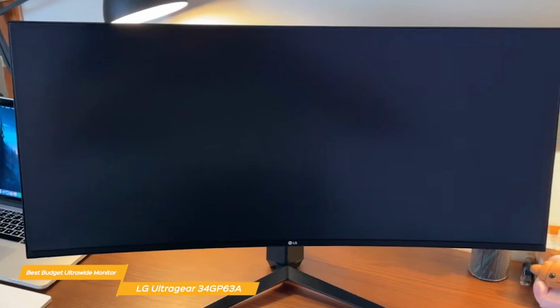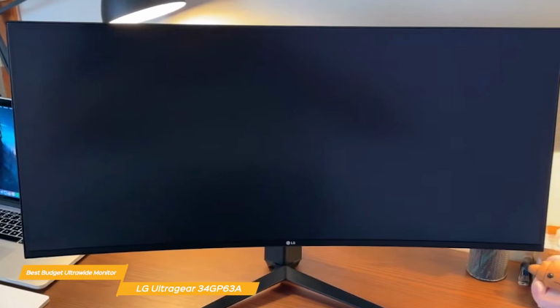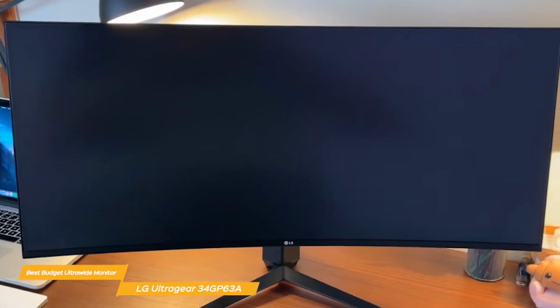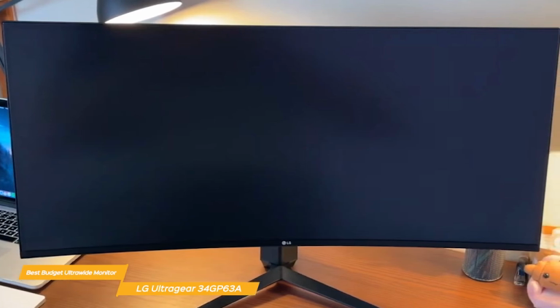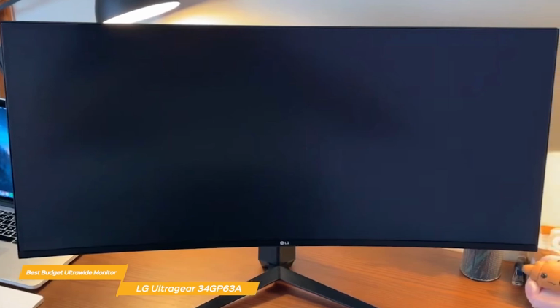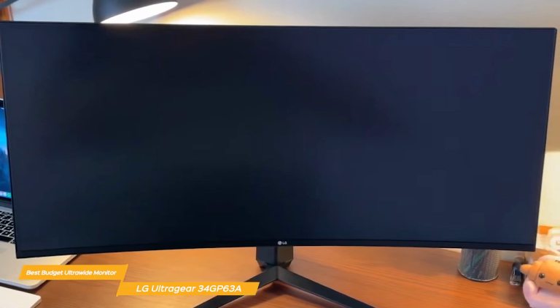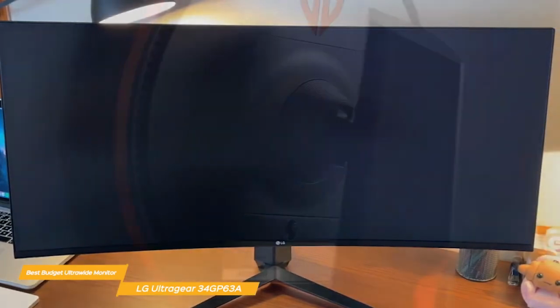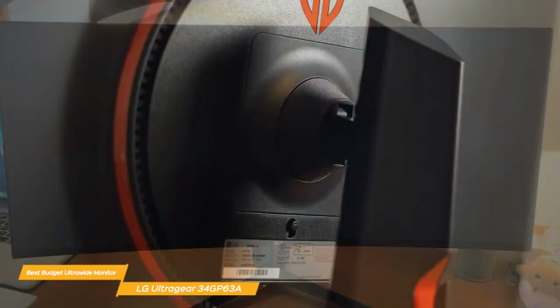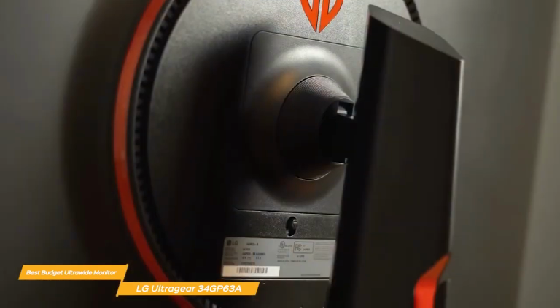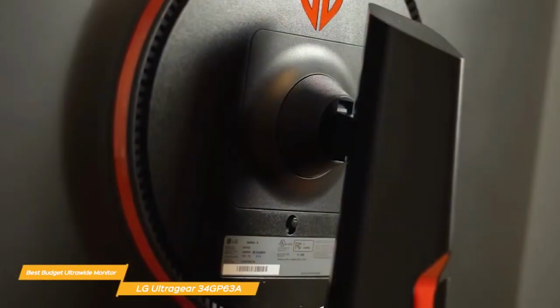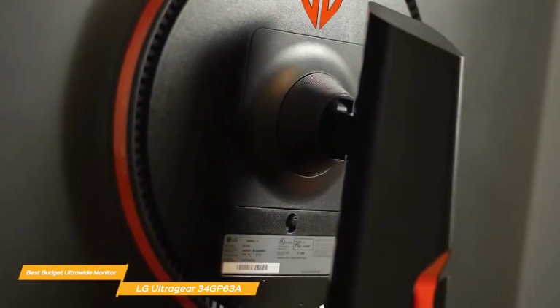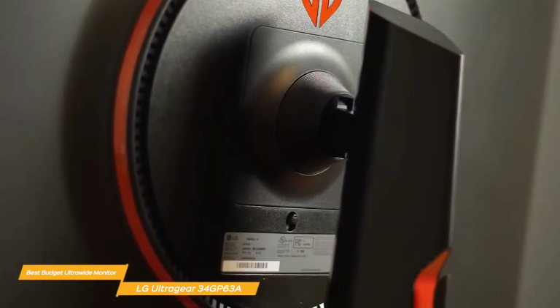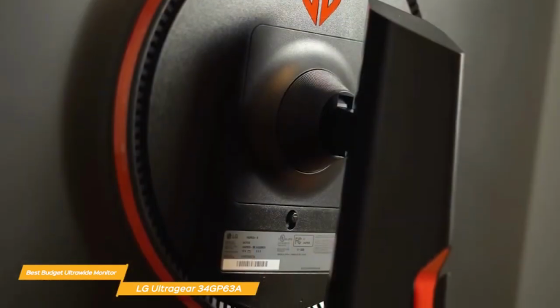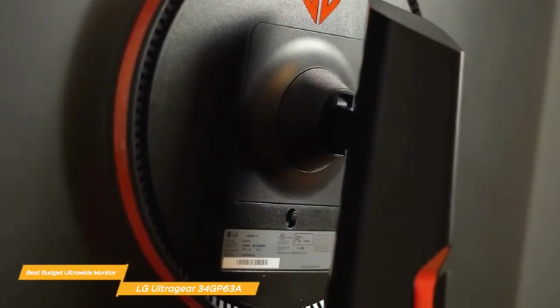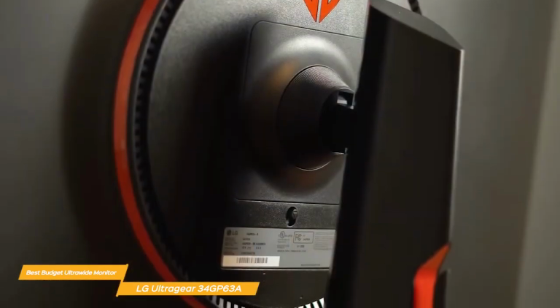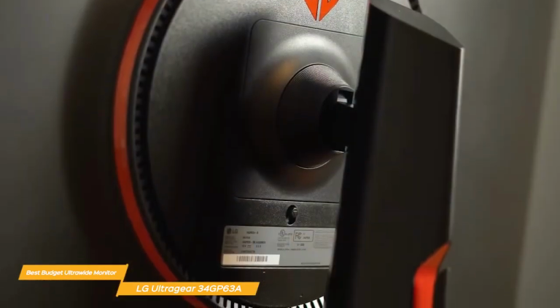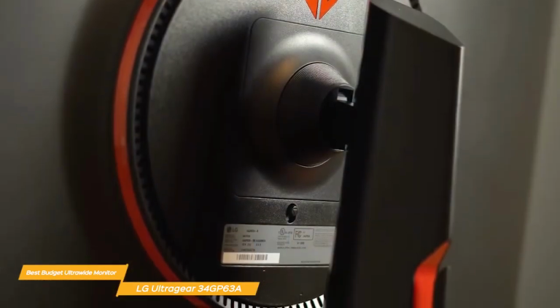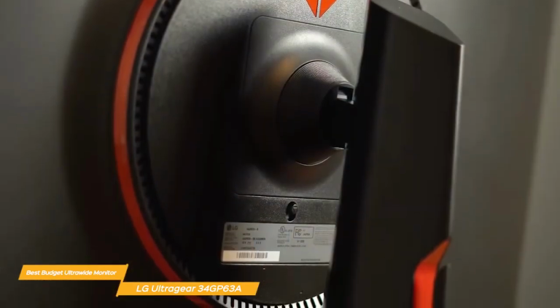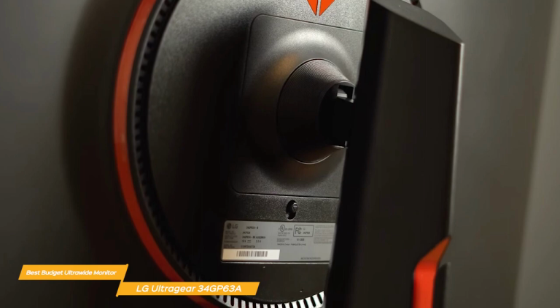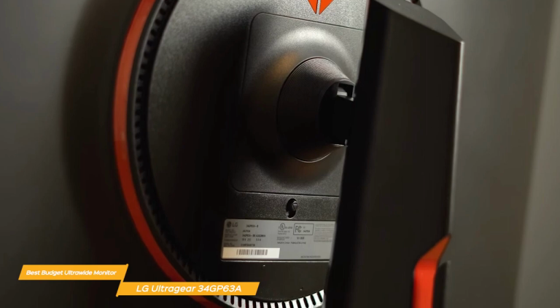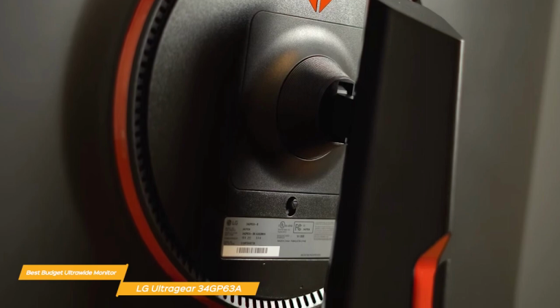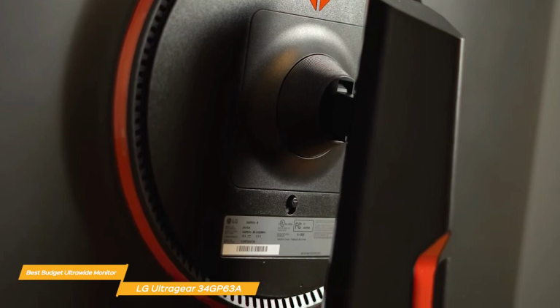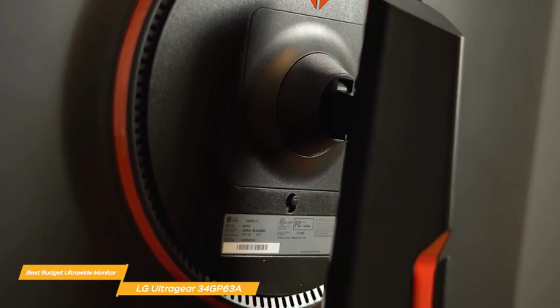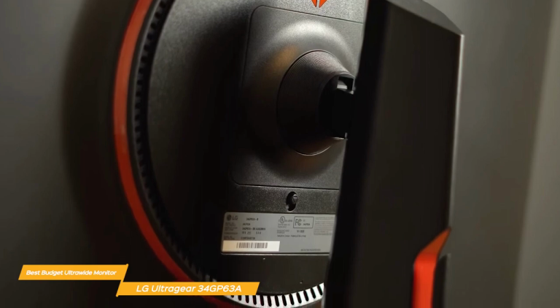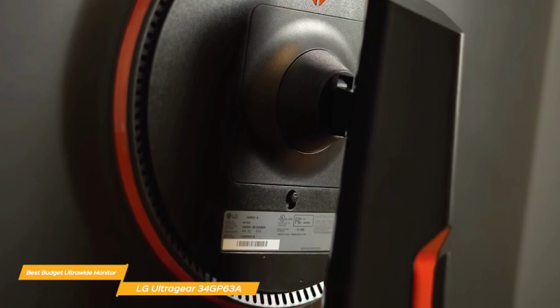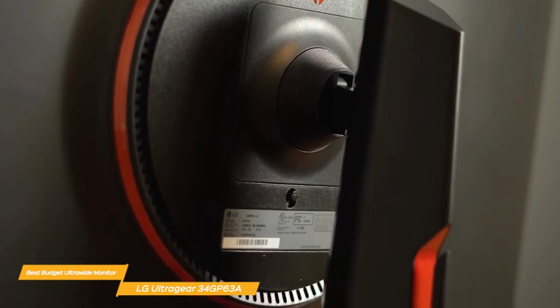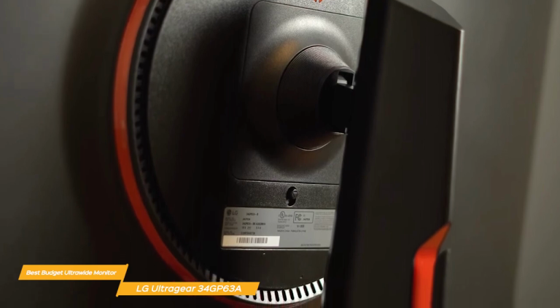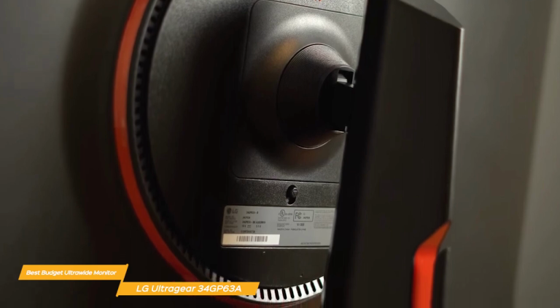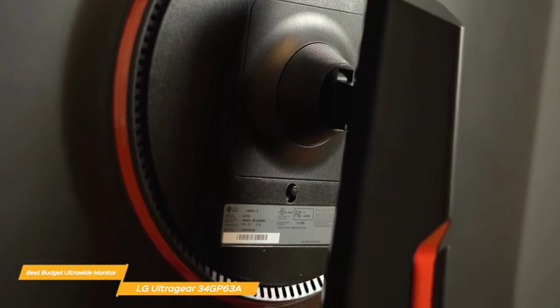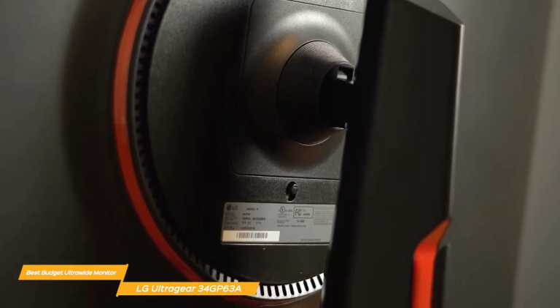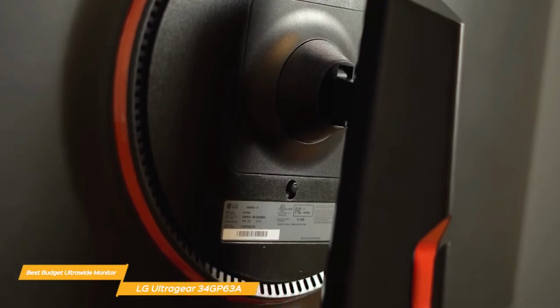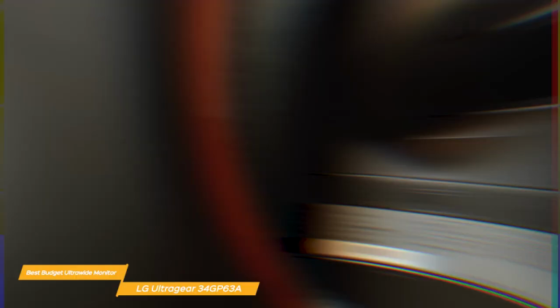The monitor has a nice black finish with thin bezels, which gives it a sleek look. The stand is sturdy and has height, tilt, and pivot adjustments, making it easy to find the perfect viewing angle.